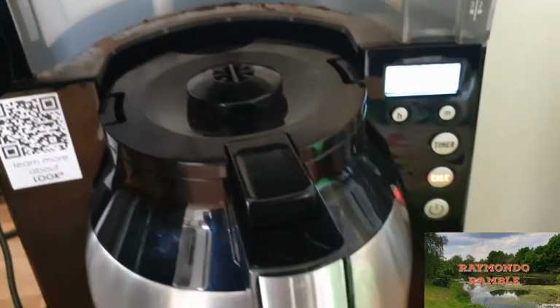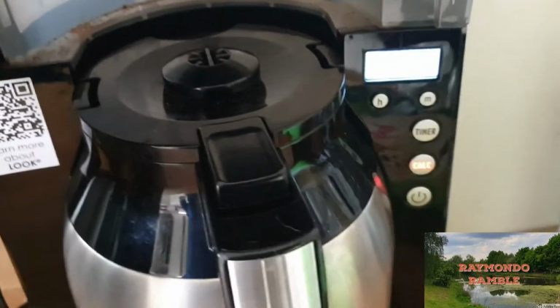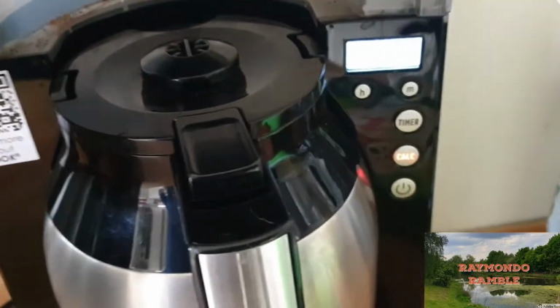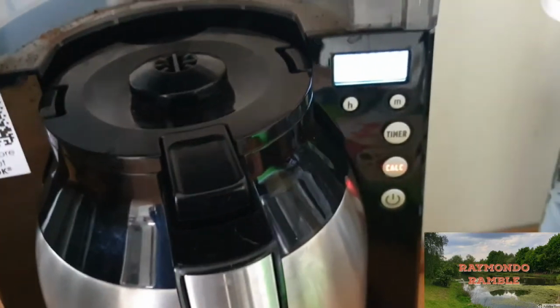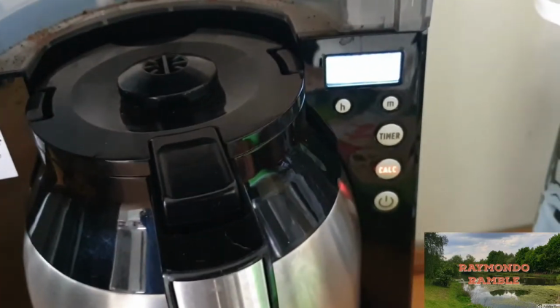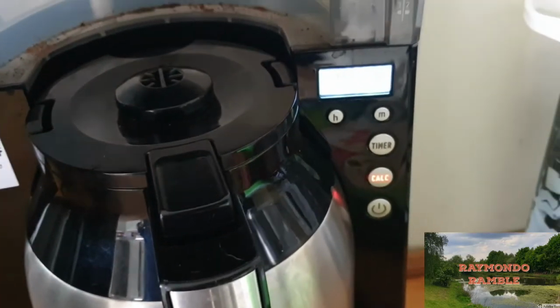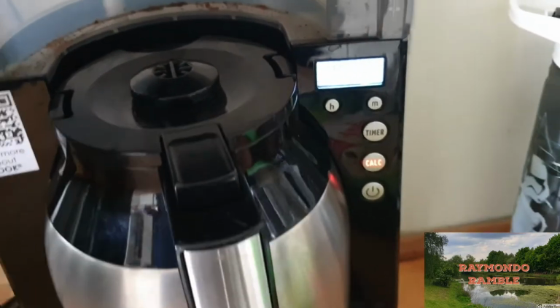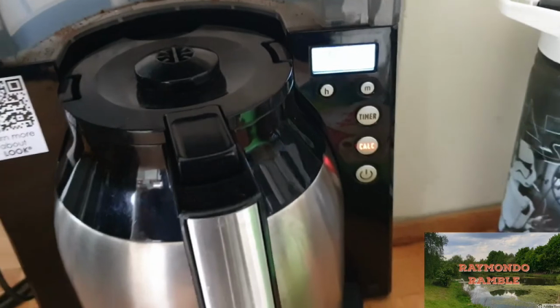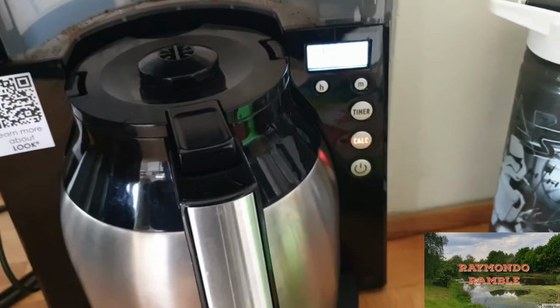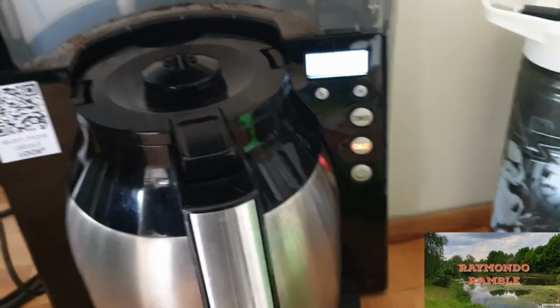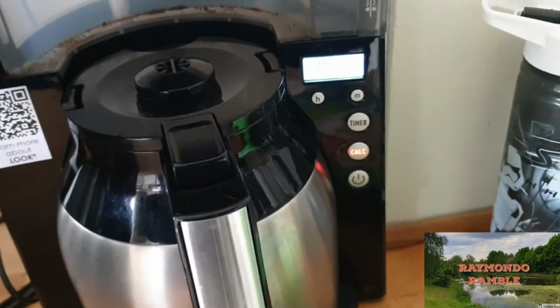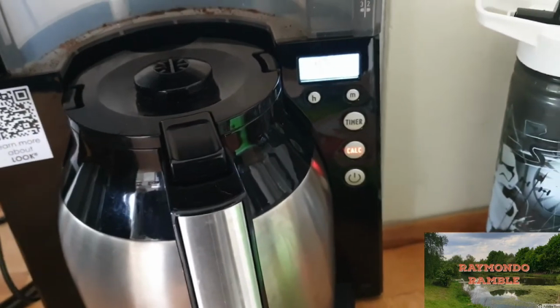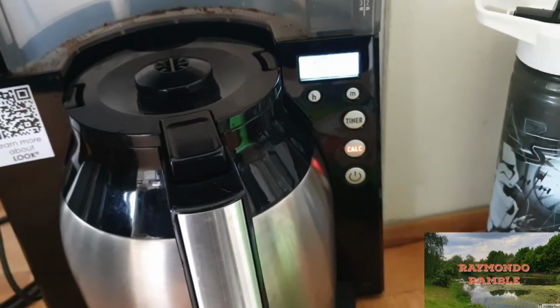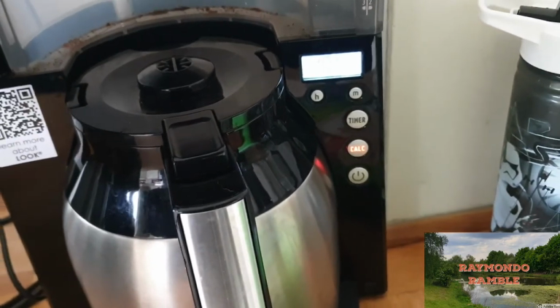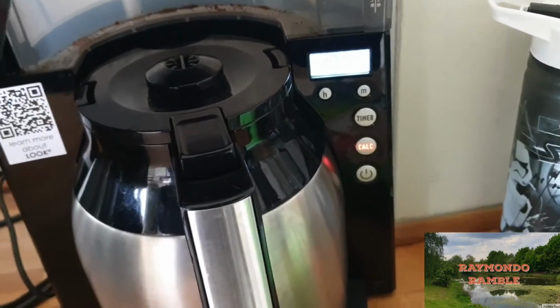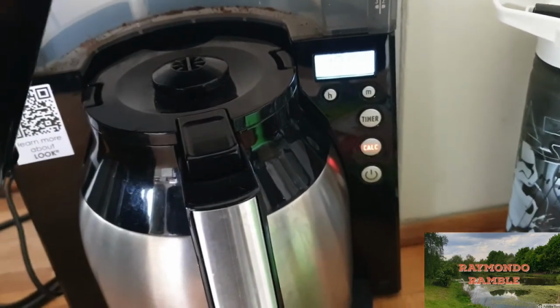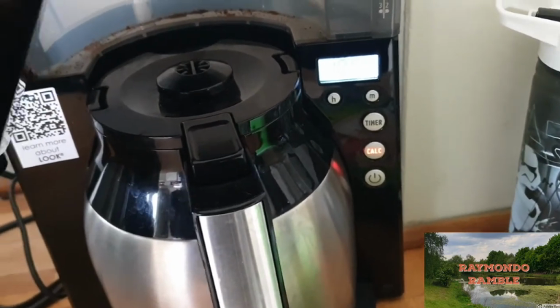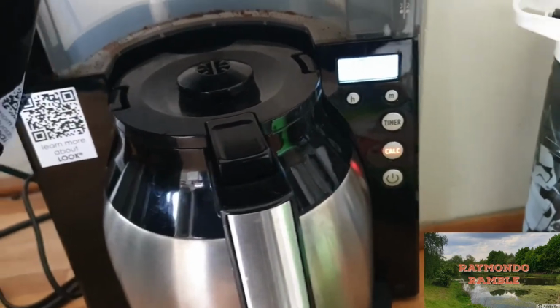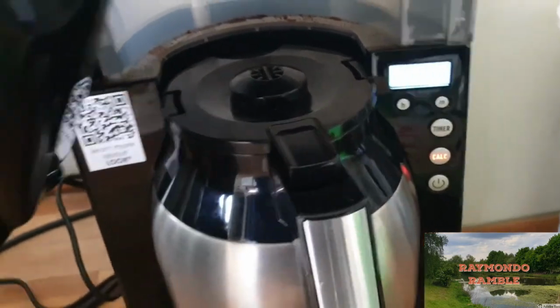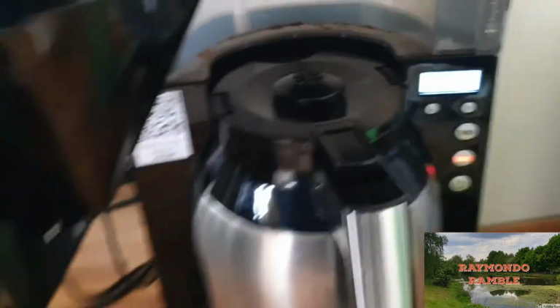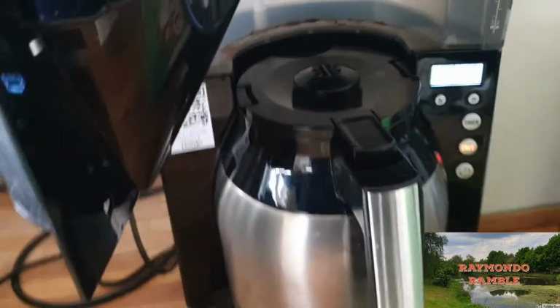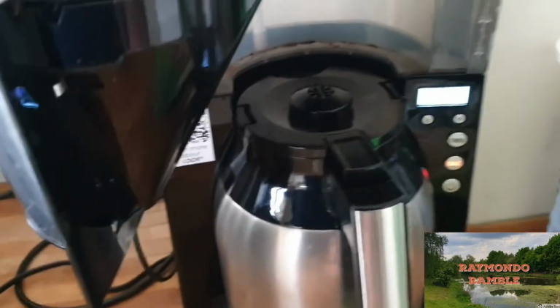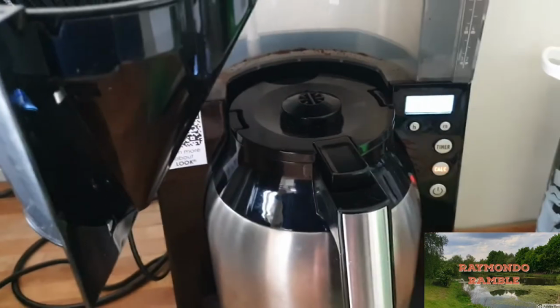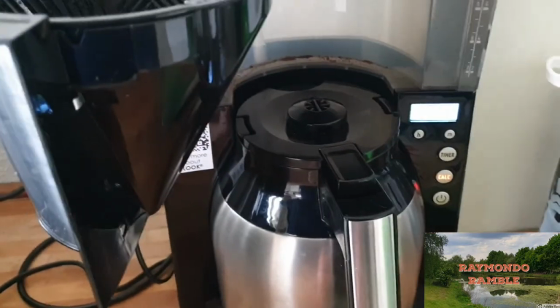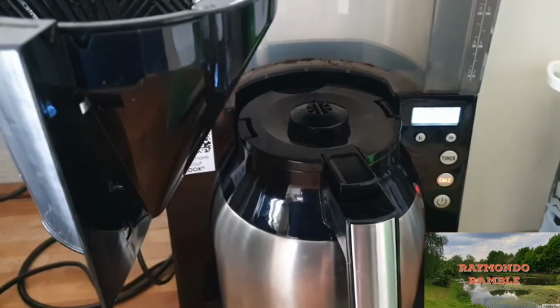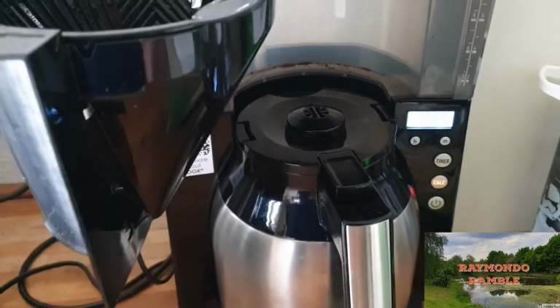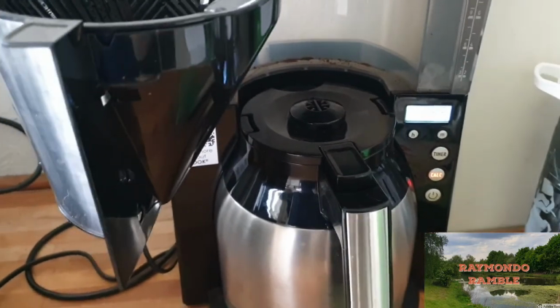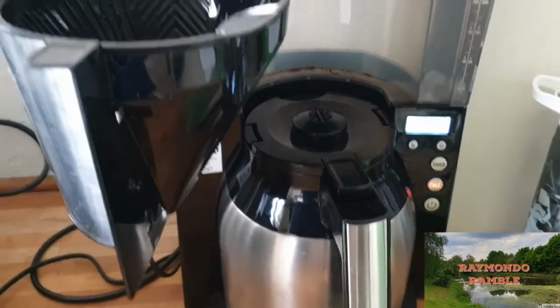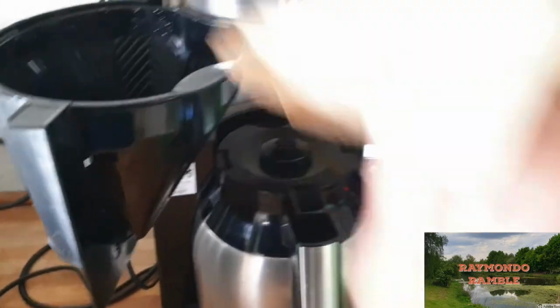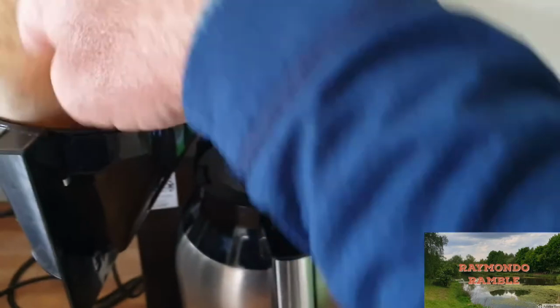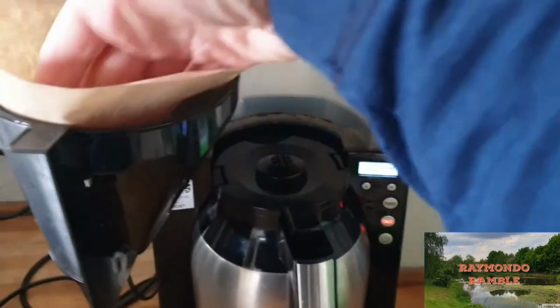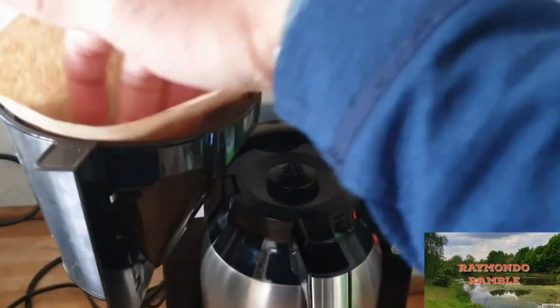As you can see, it's got a timer and you can set it for any time you want.